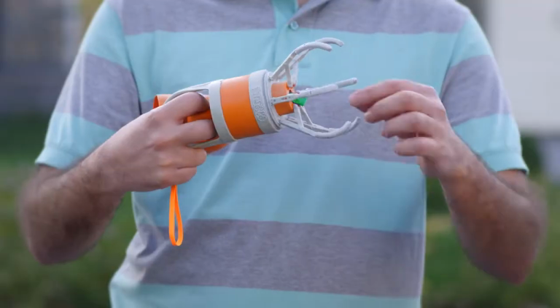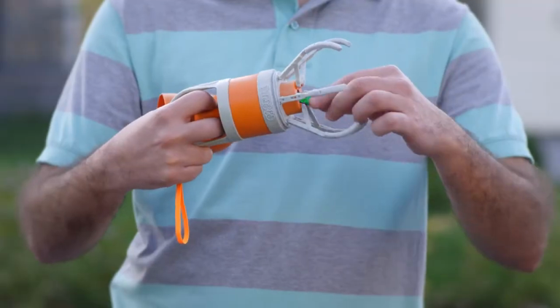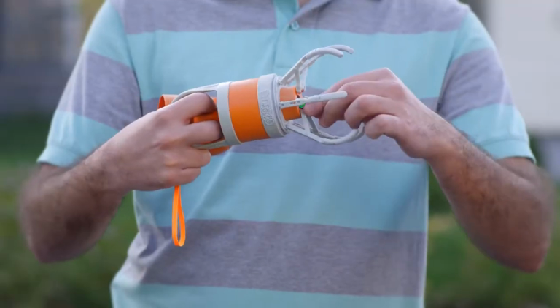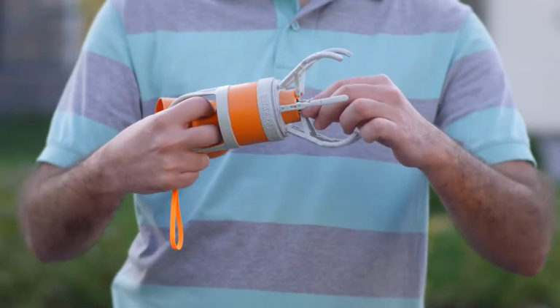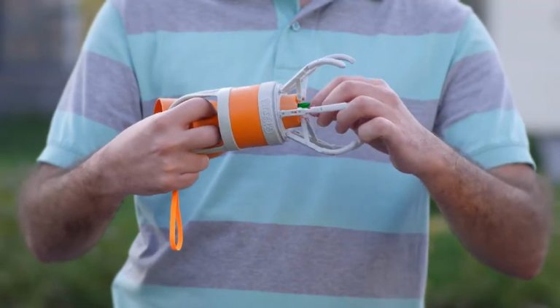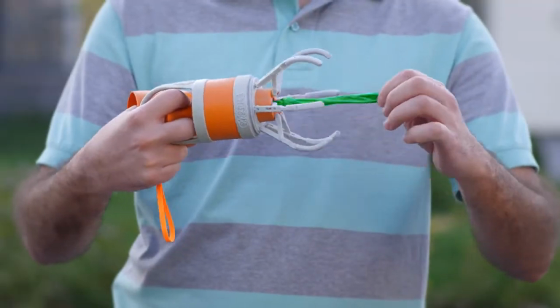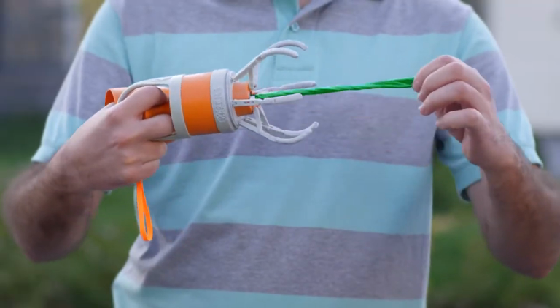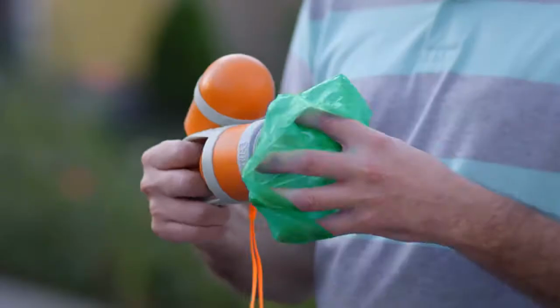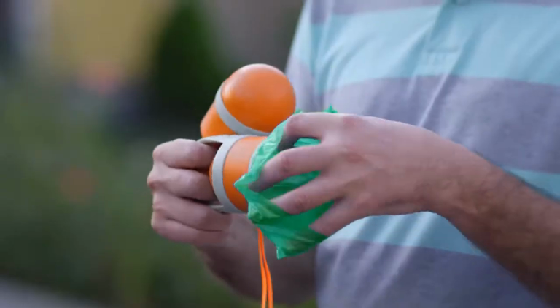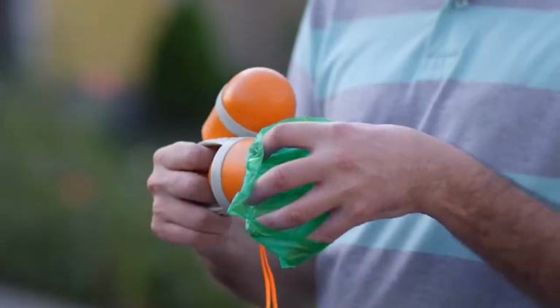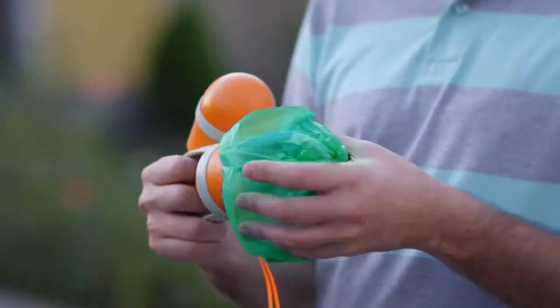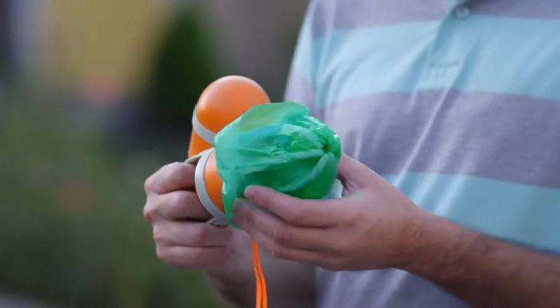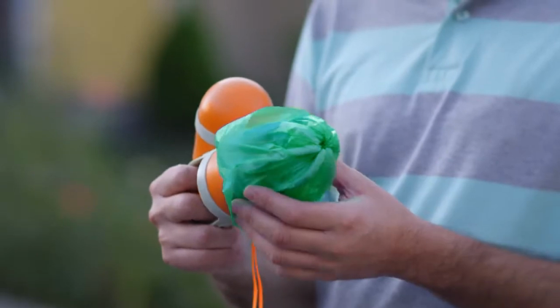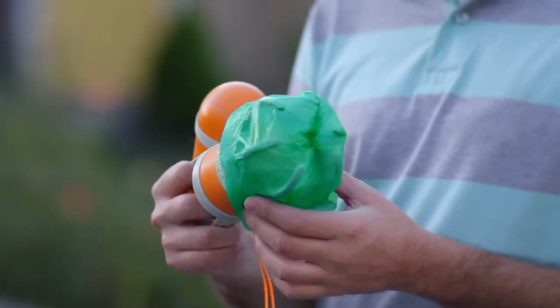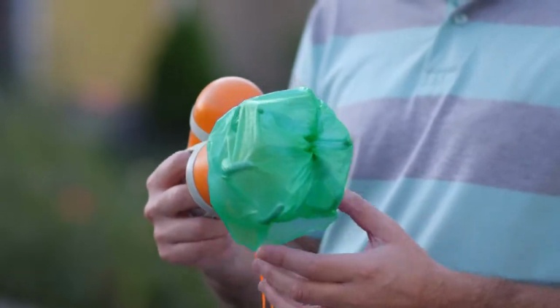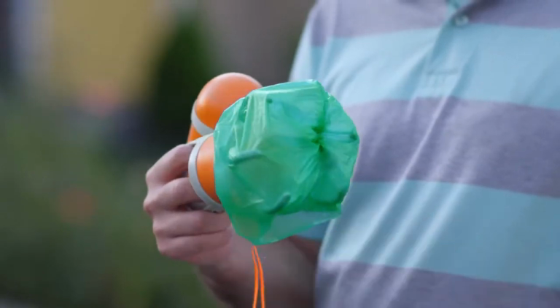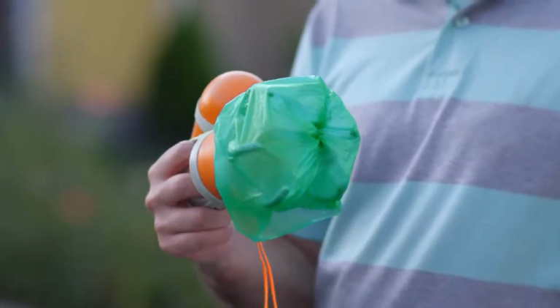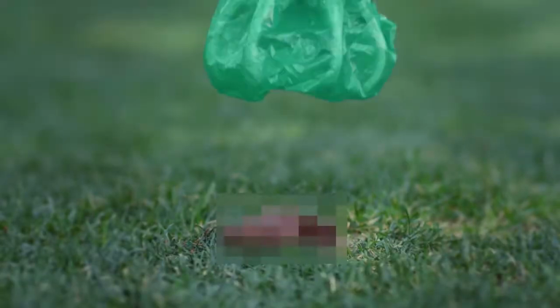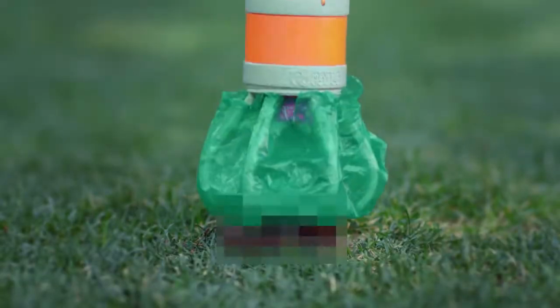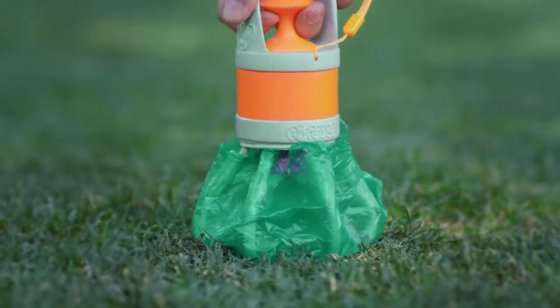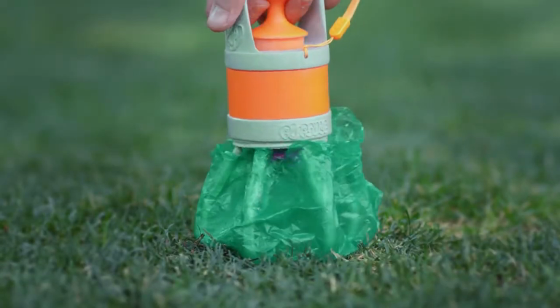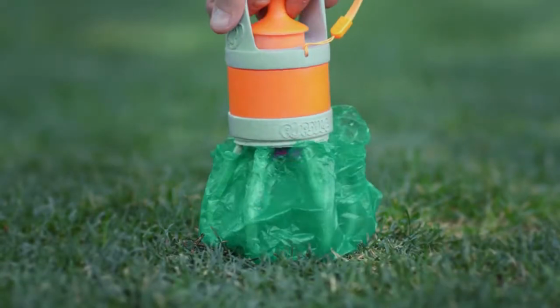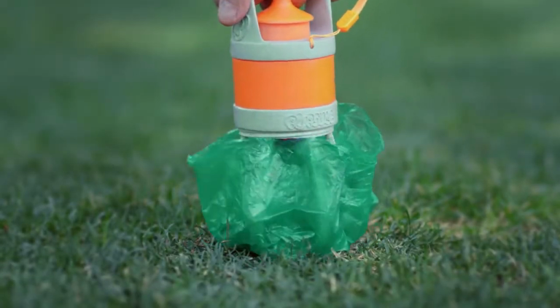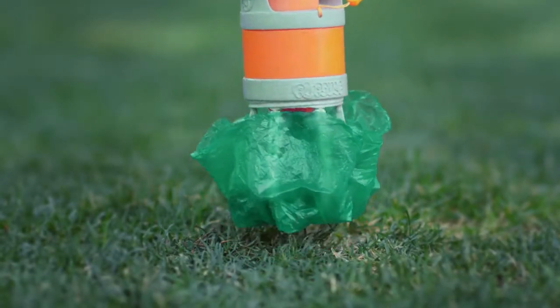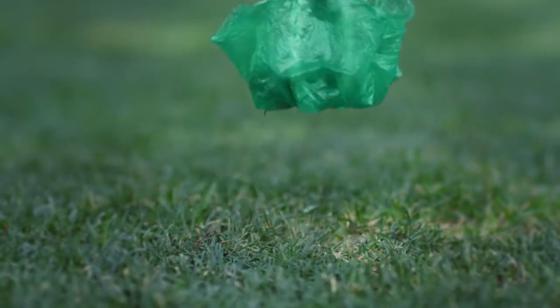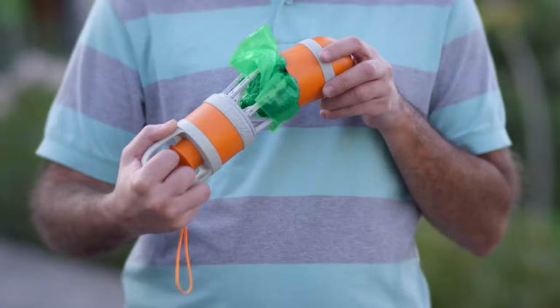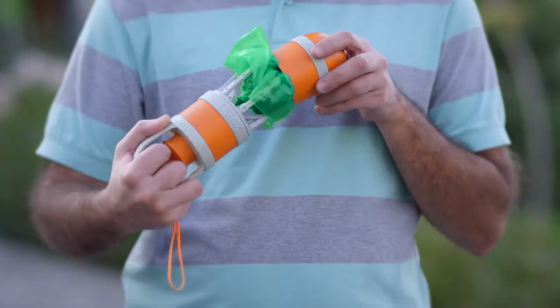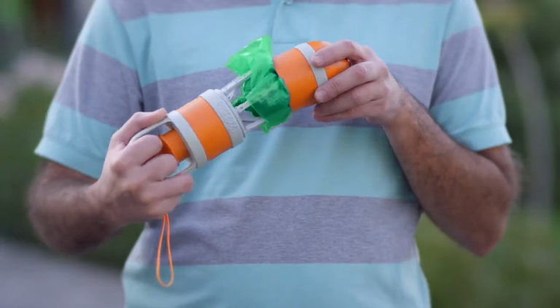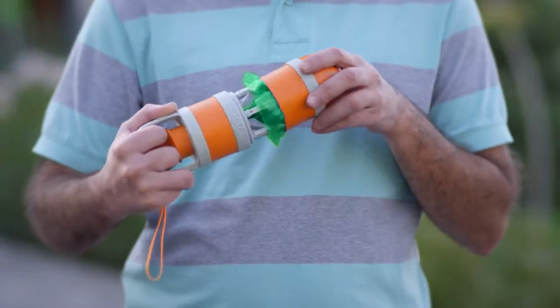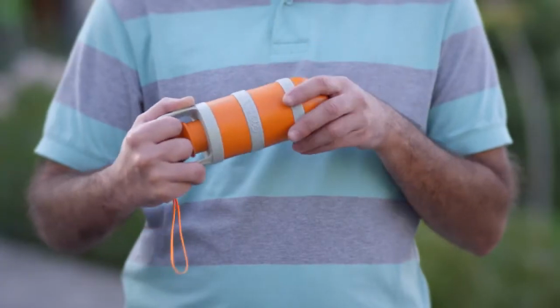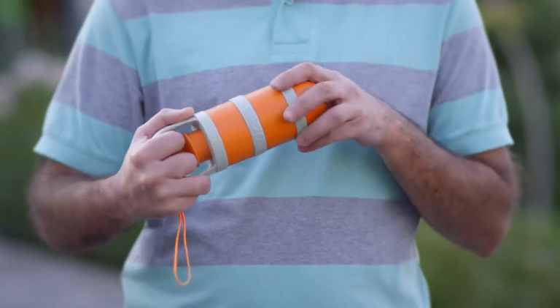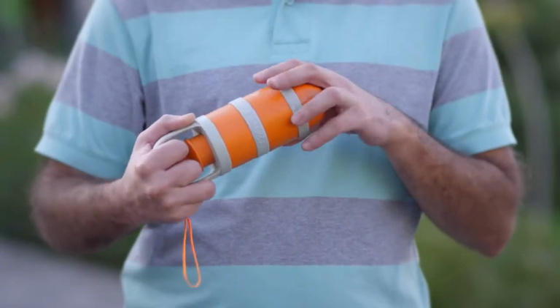Just pull the back, cover the claws, and boom! The poop is inside.